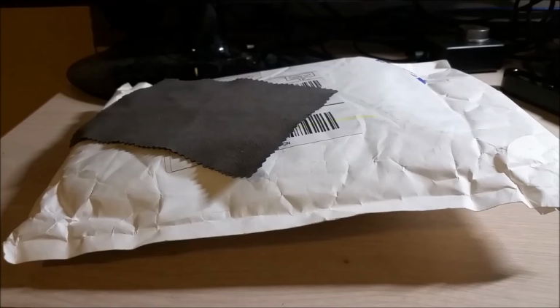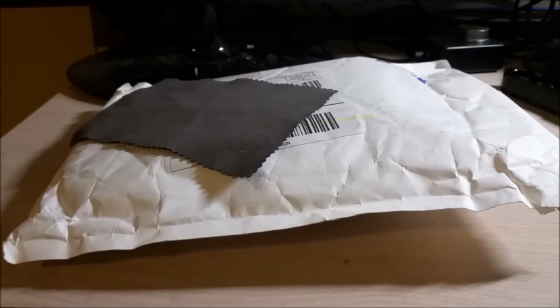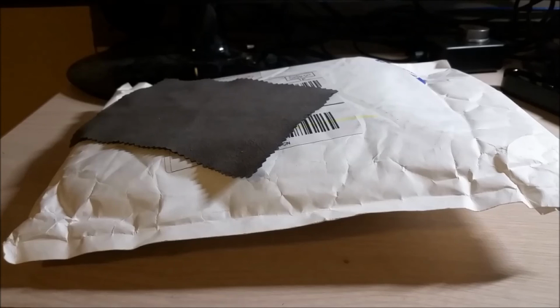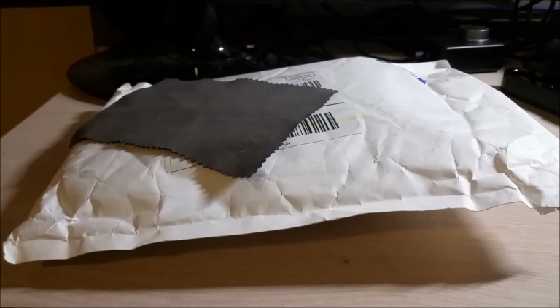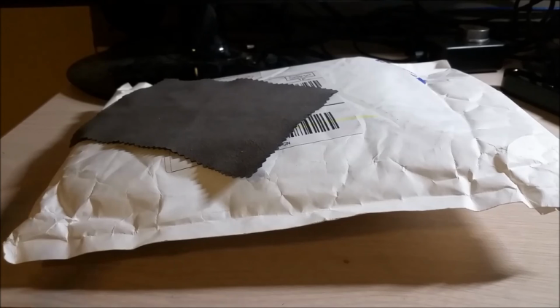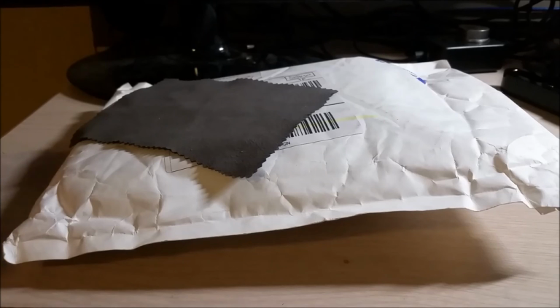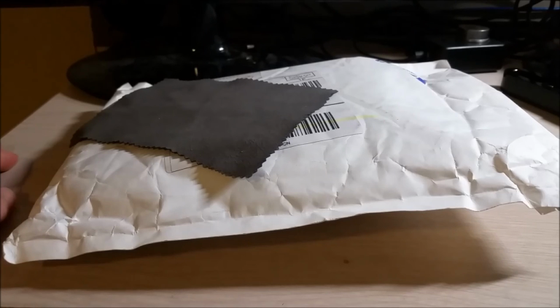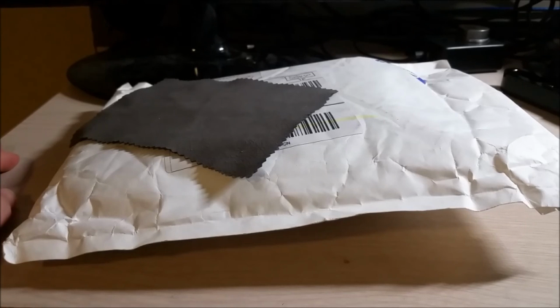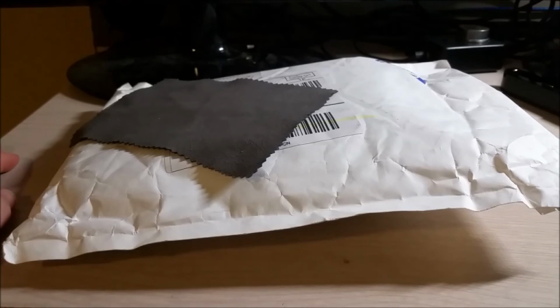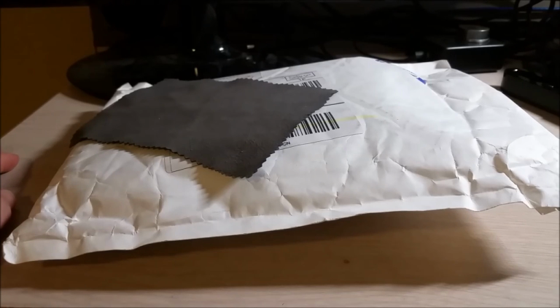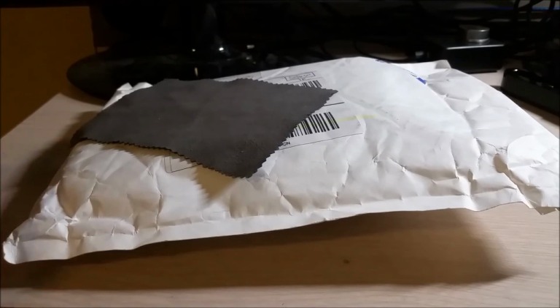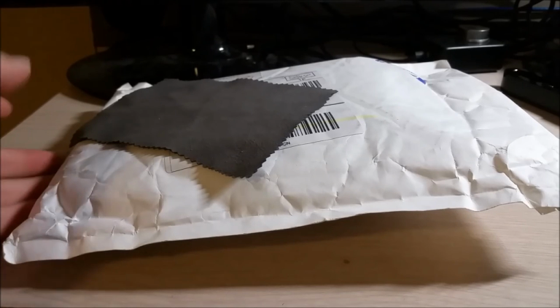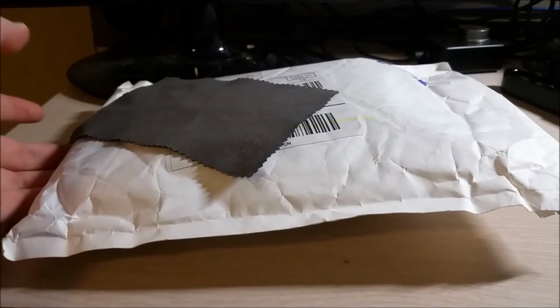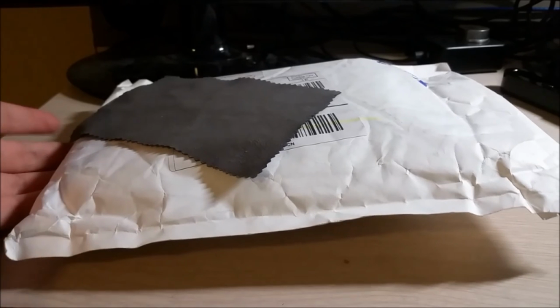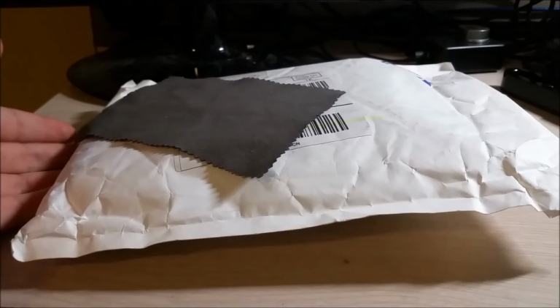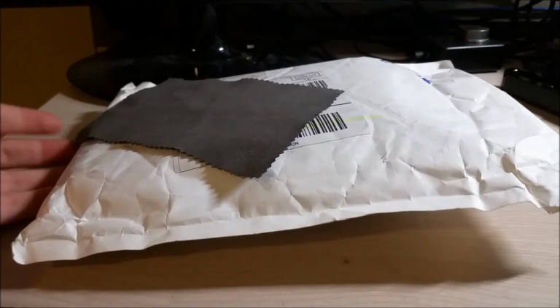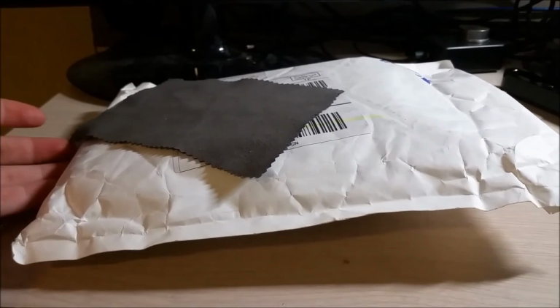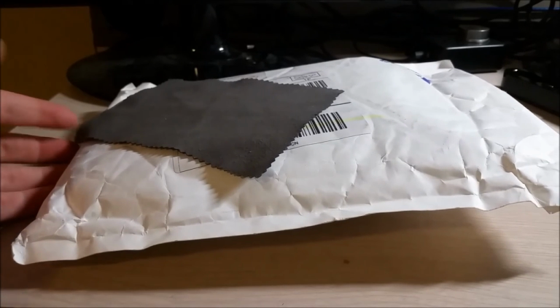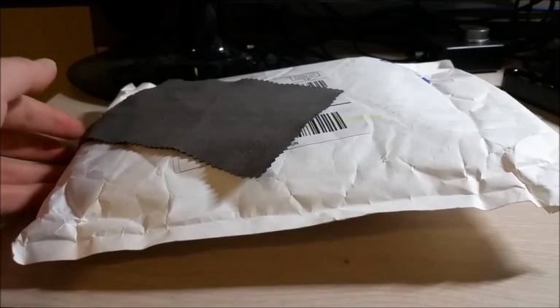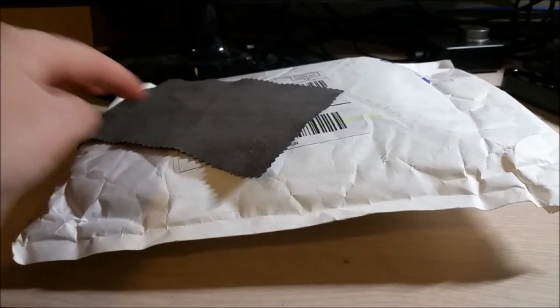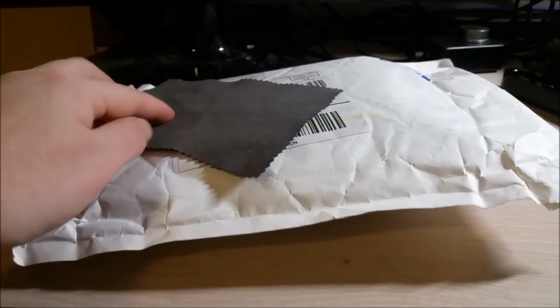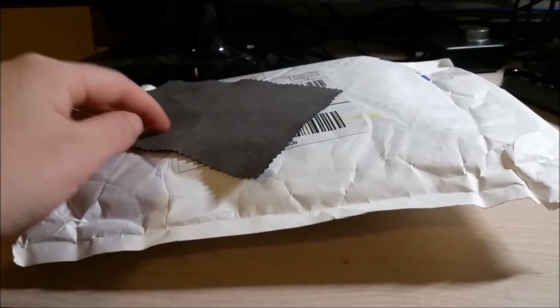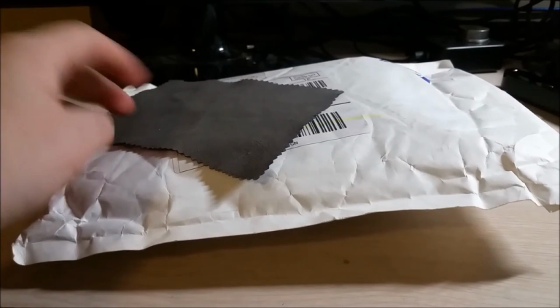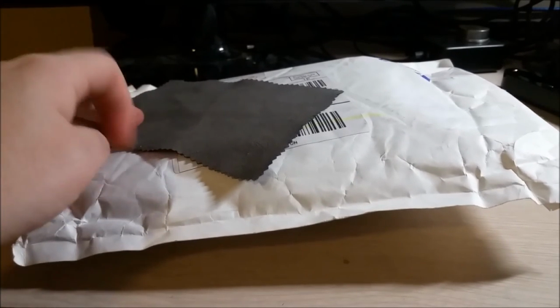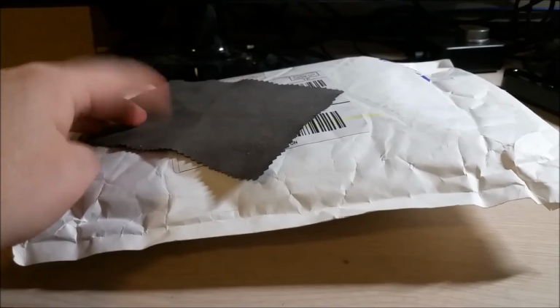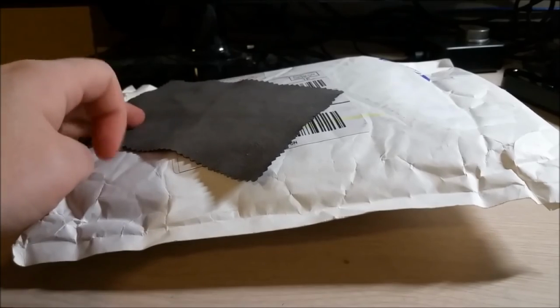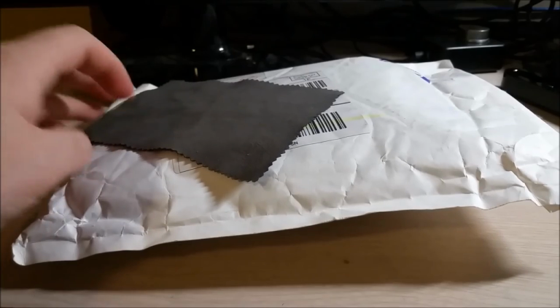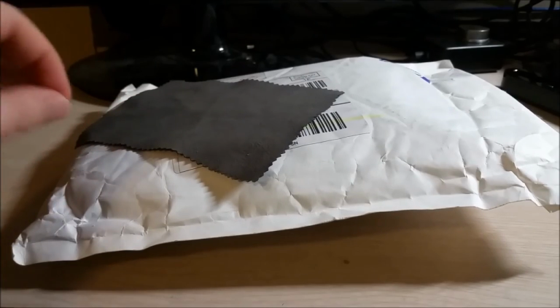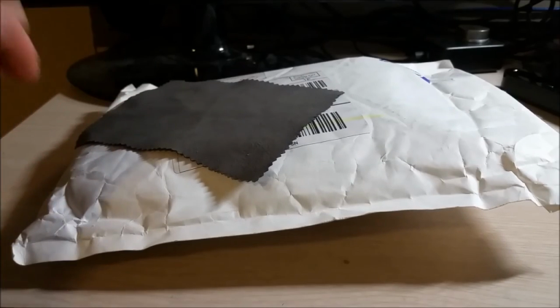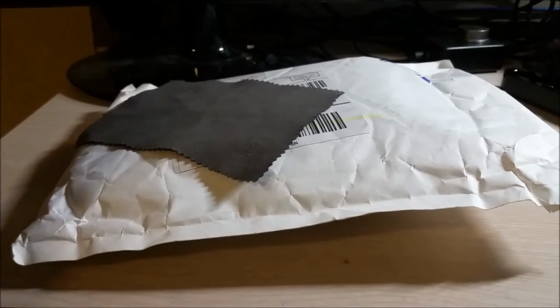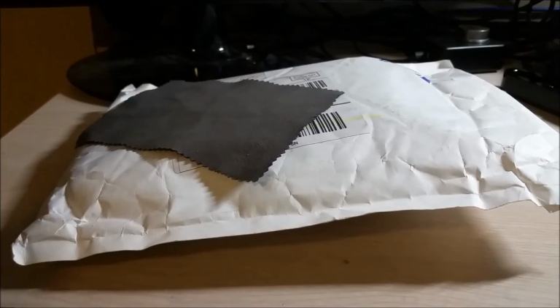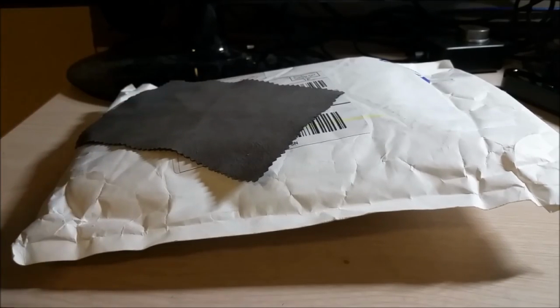Hey there YouTube, this is SGM4306, and this is another episode of mailbag — mailbox — mail, whatever.